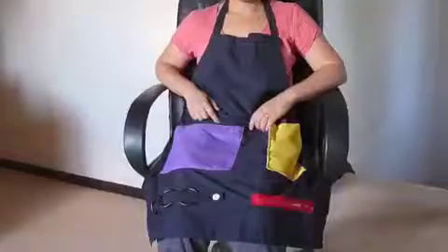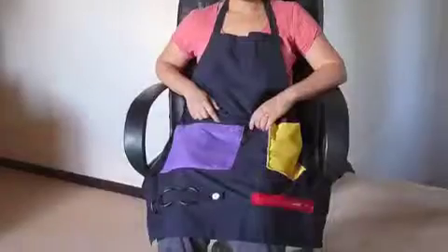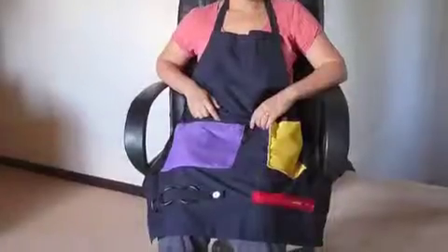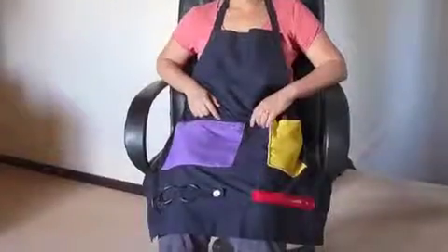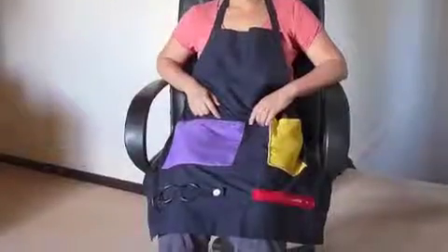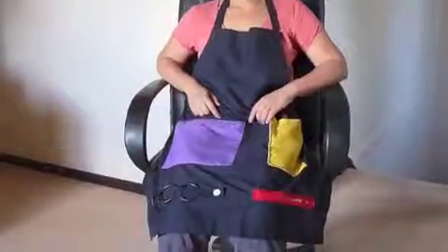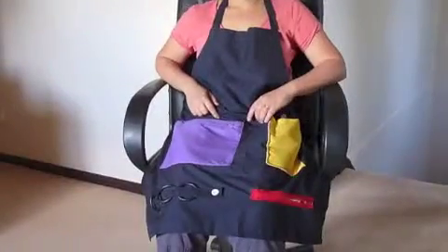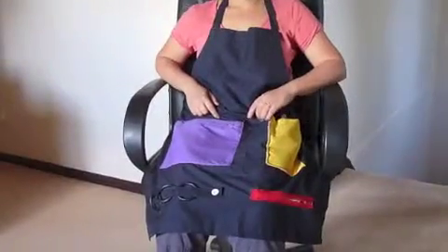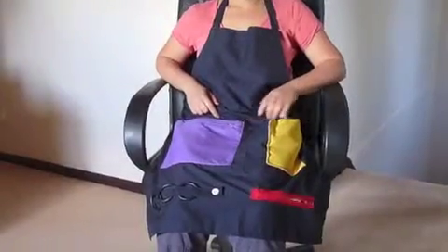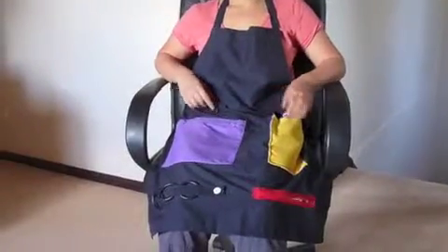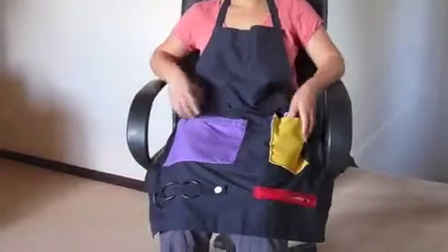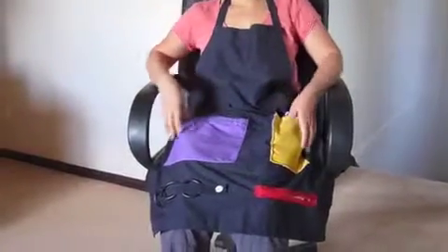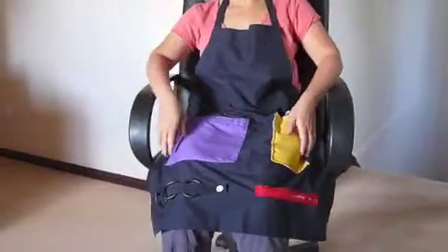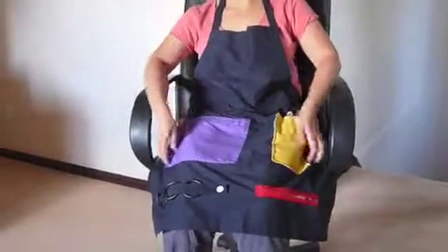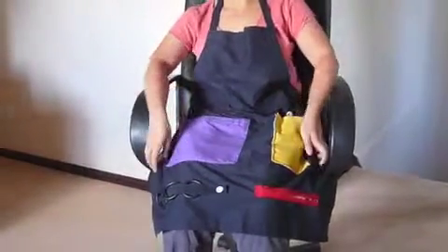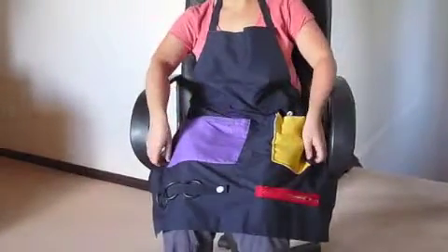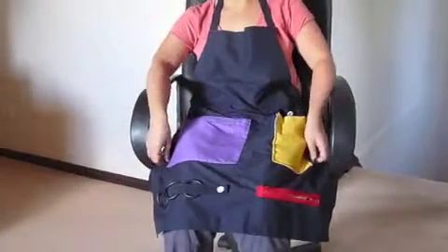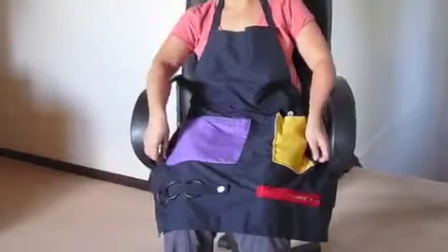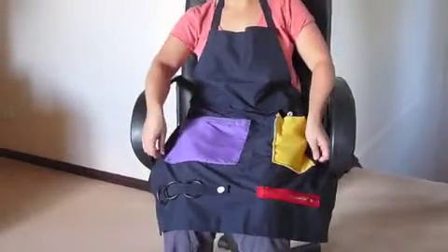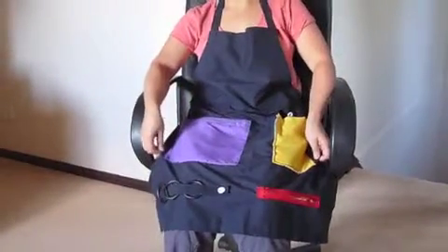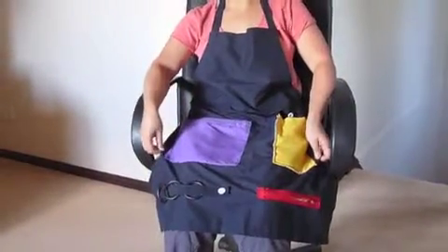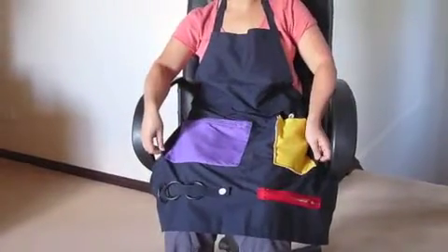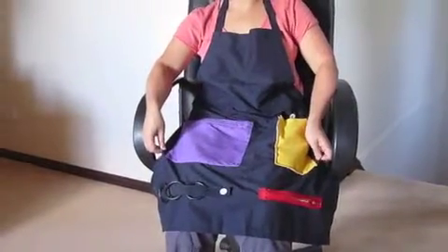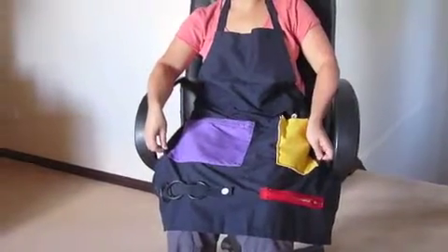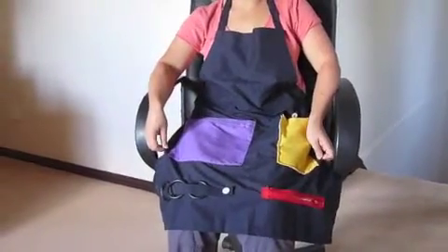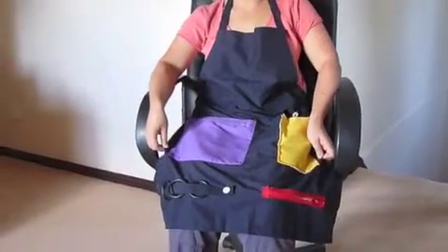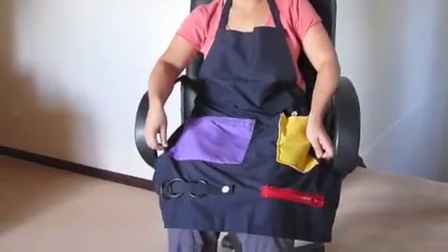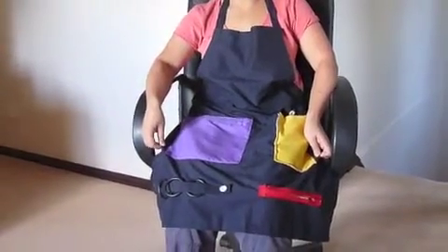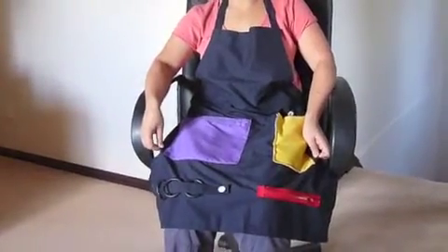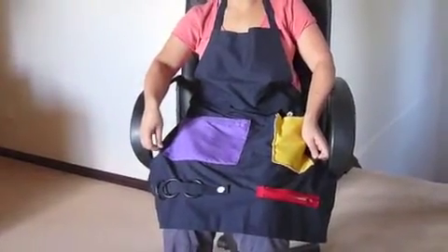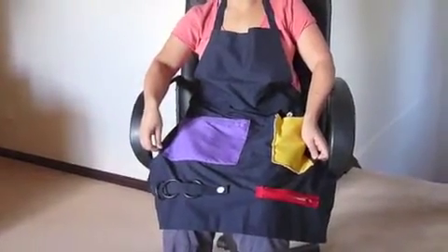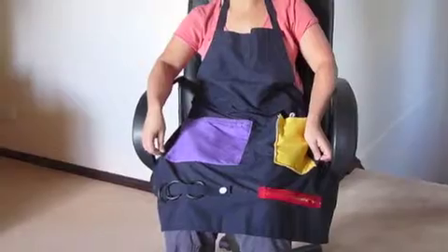Here is the activity apron. We've used bright colors that create a contrast.